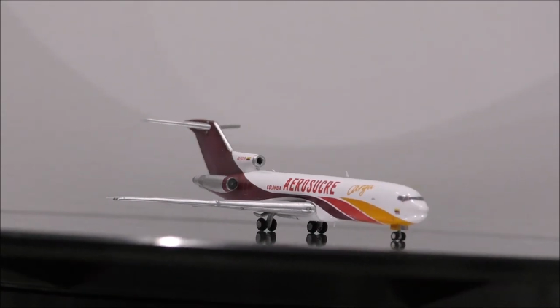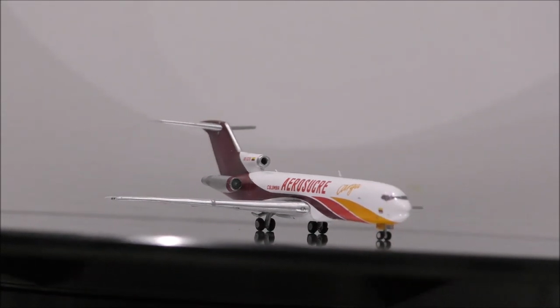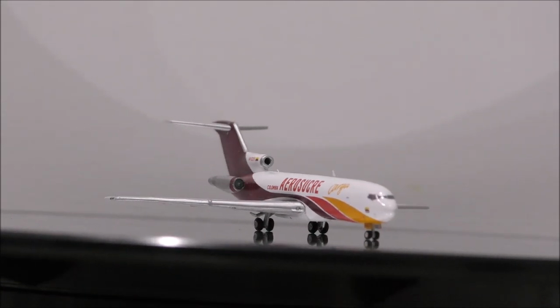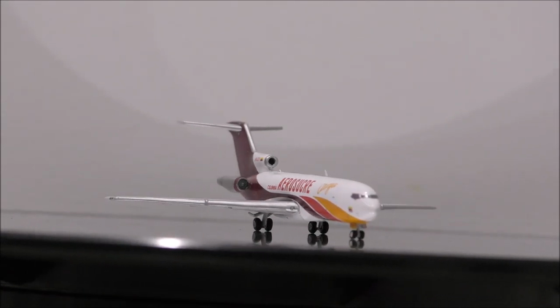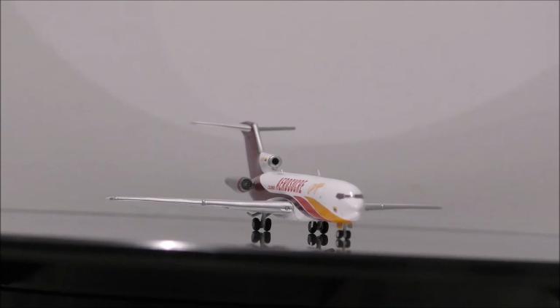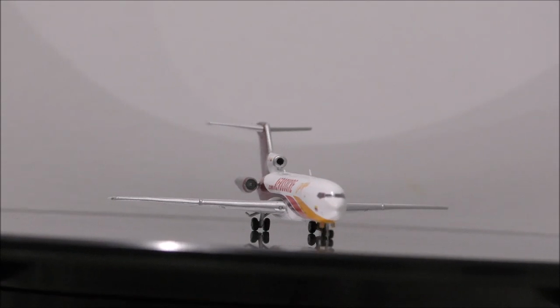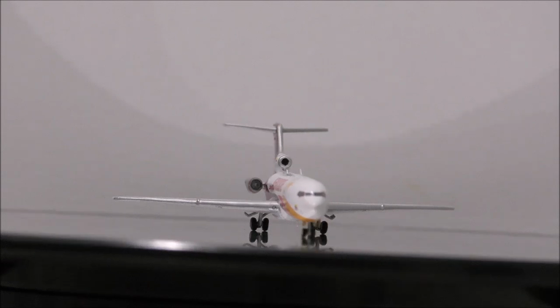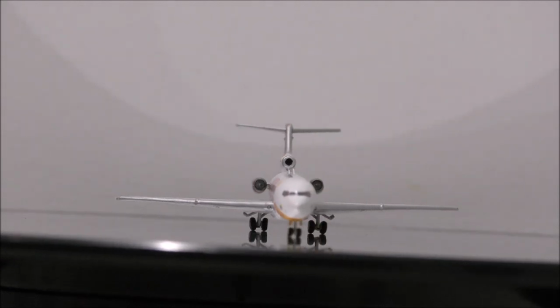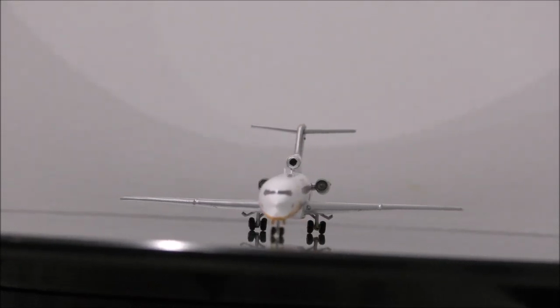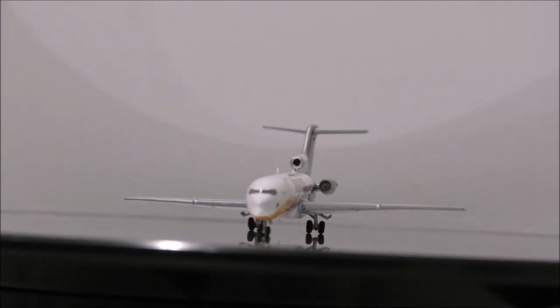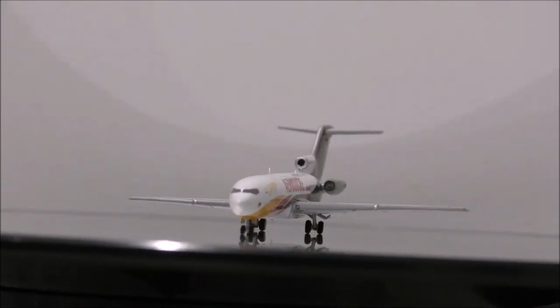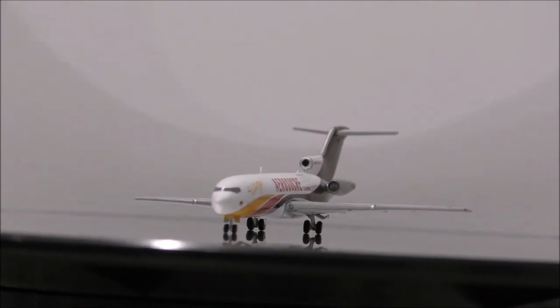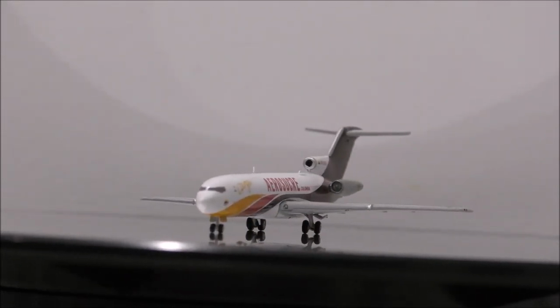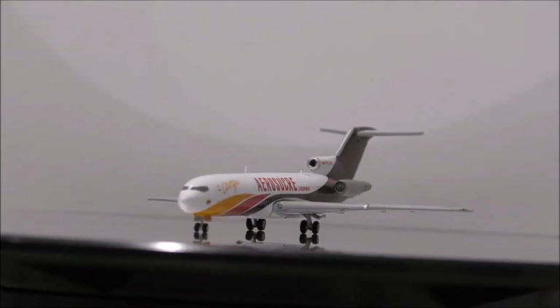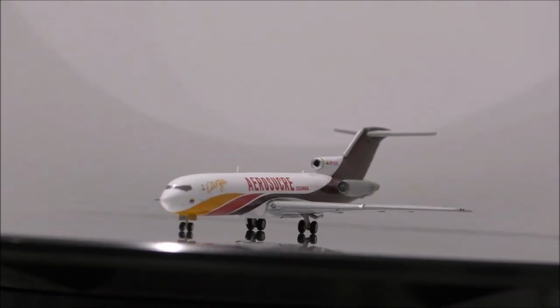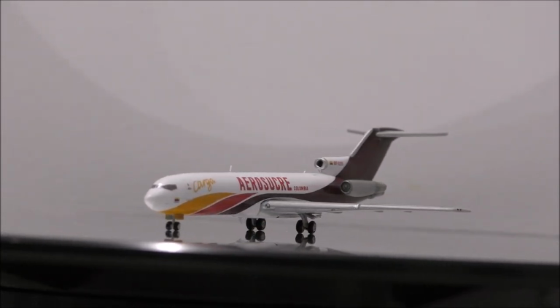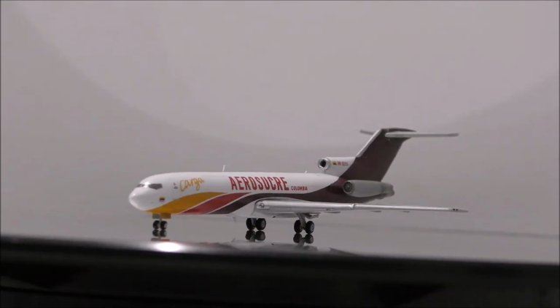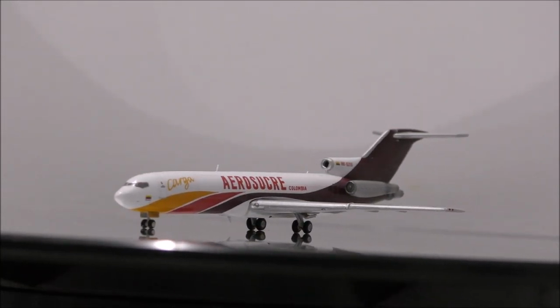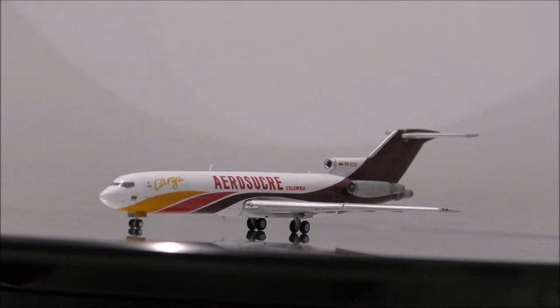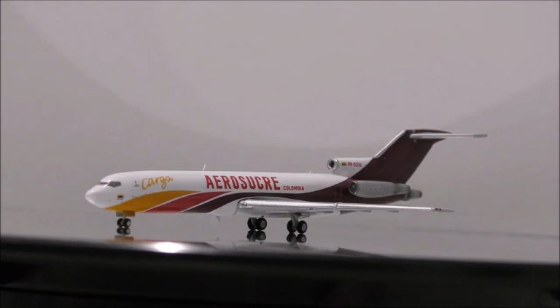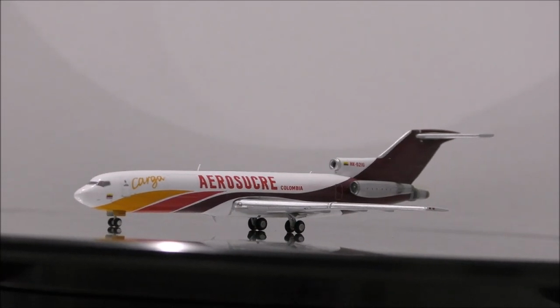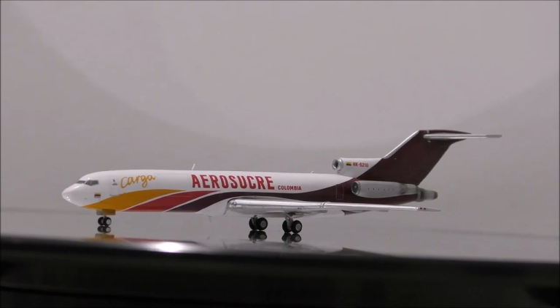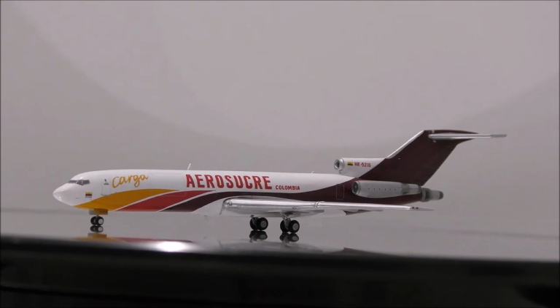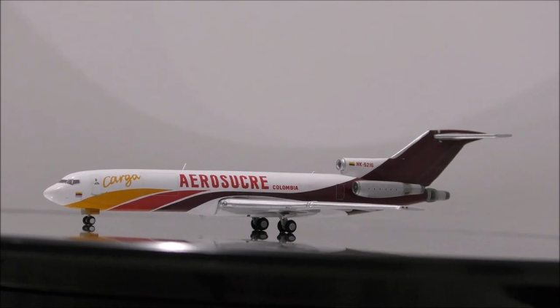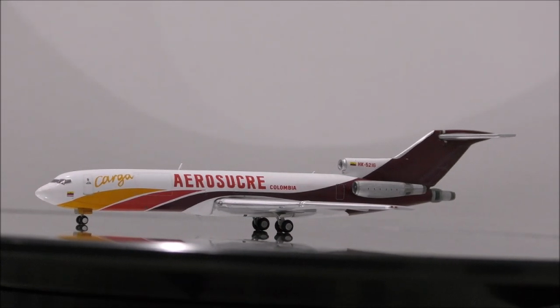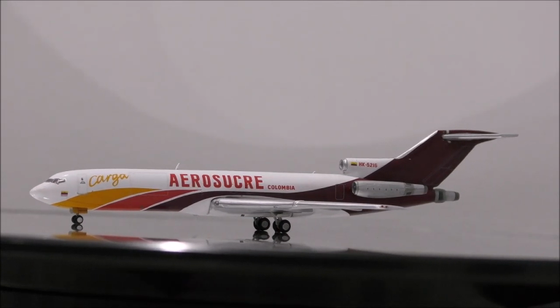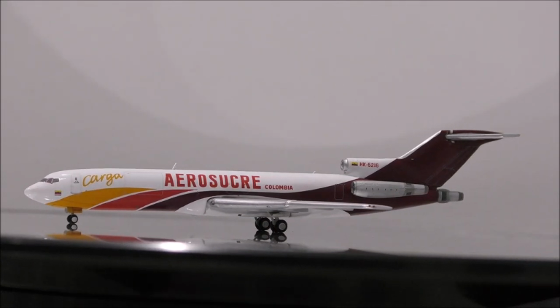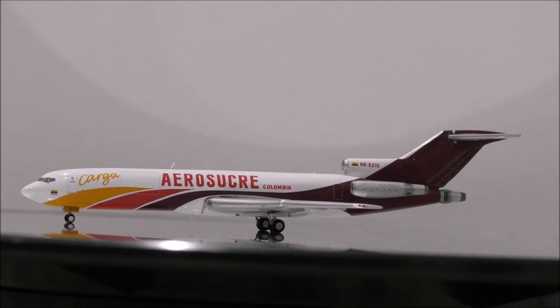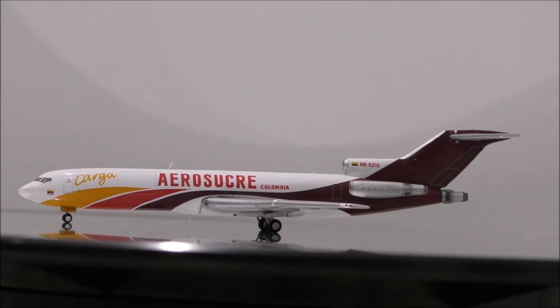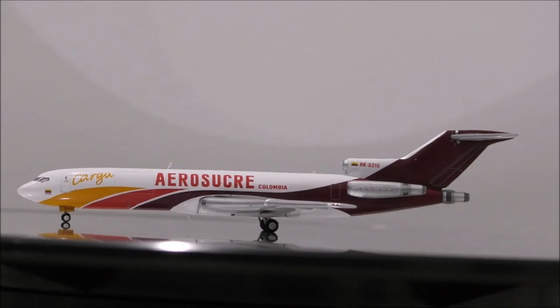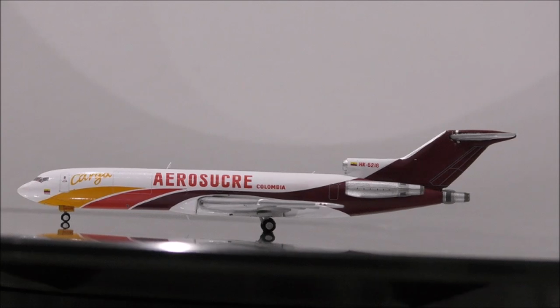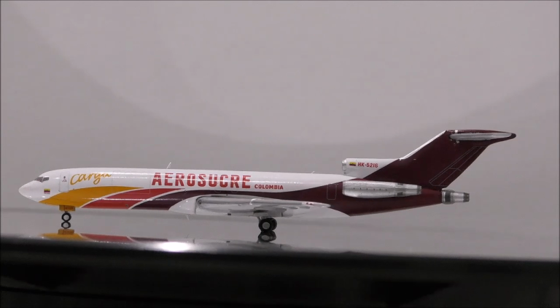Overall, this is the model I recommend you guys to get, despite its flaws. This will make a nice addition to your growing collection.